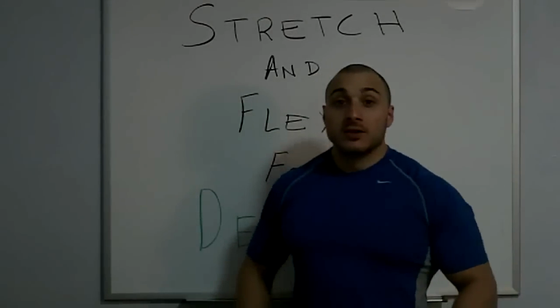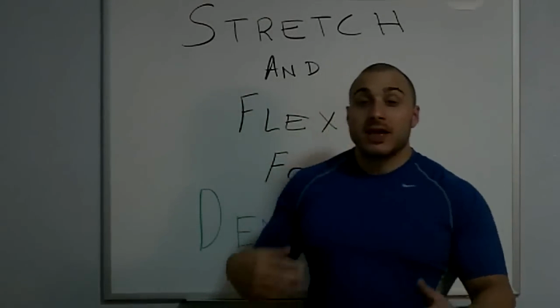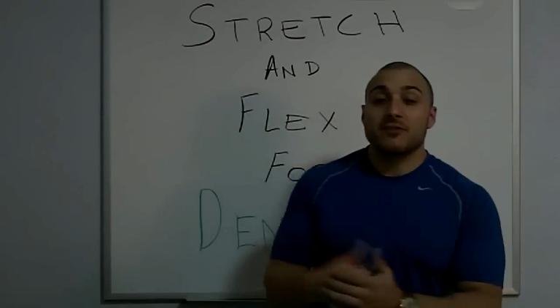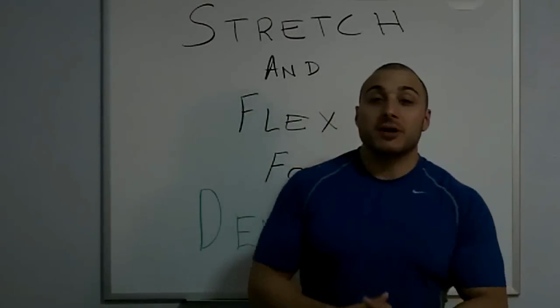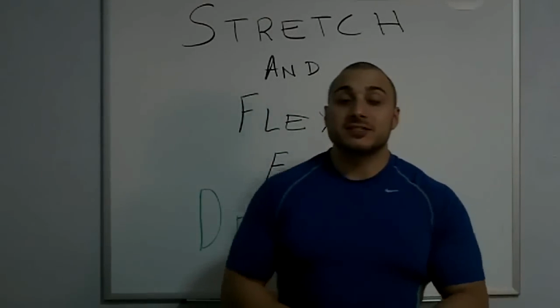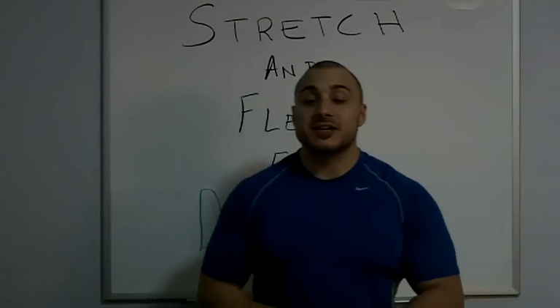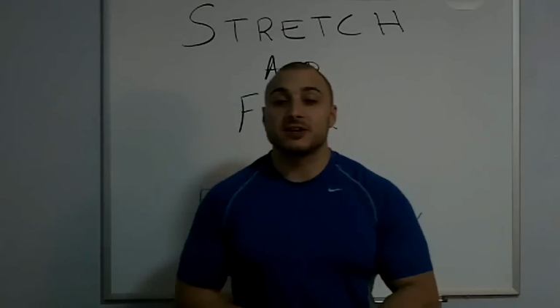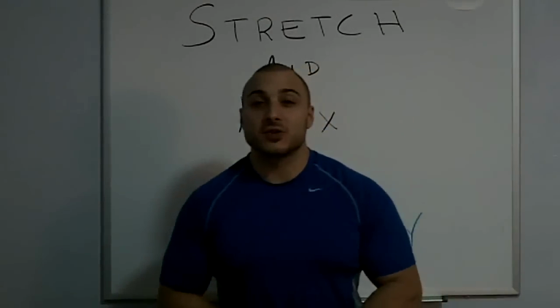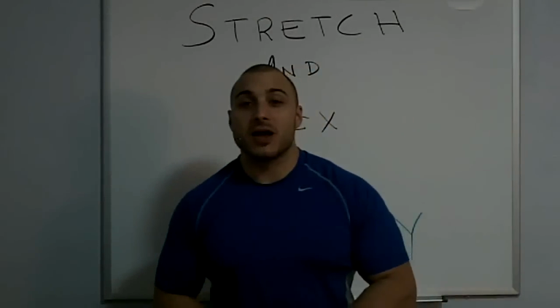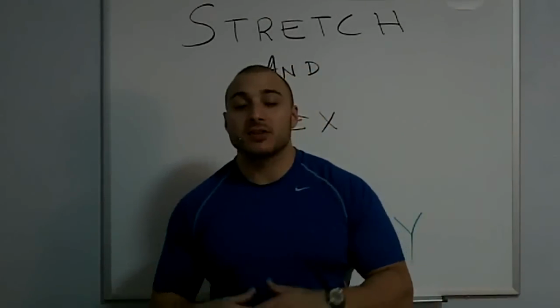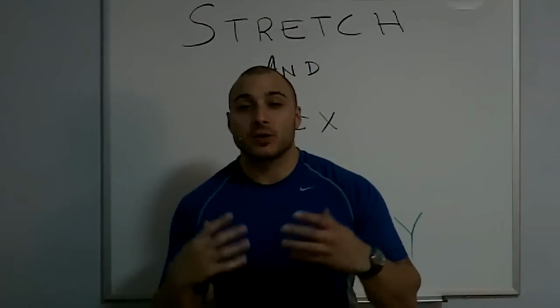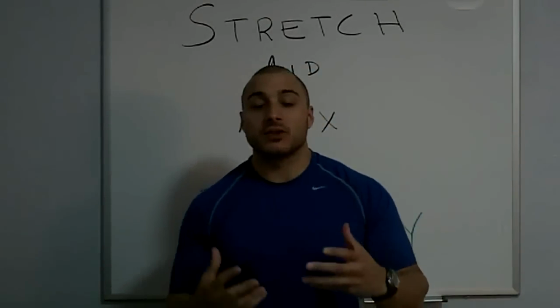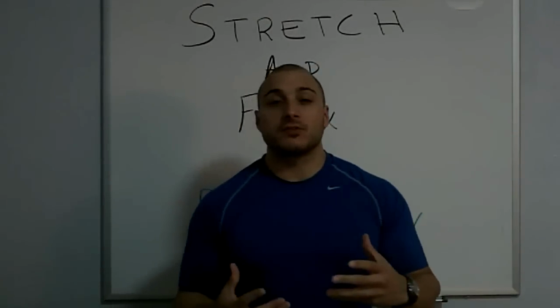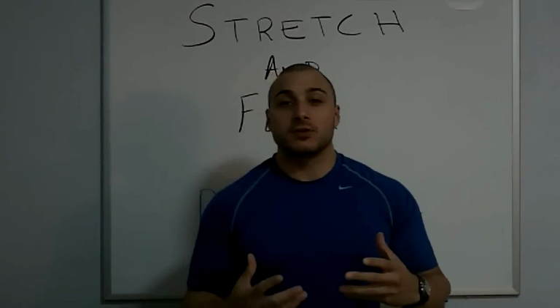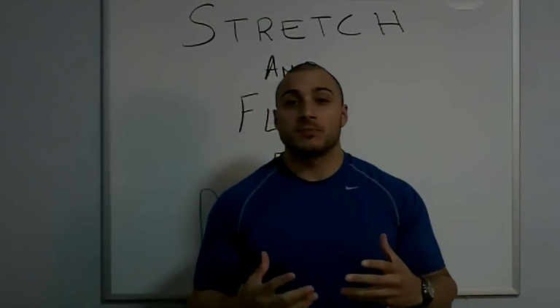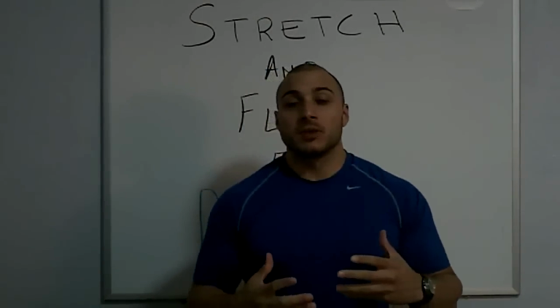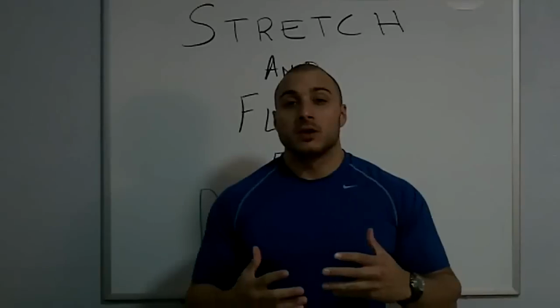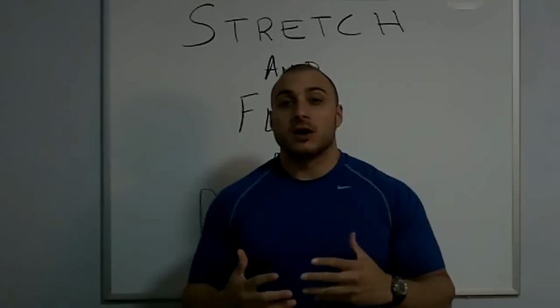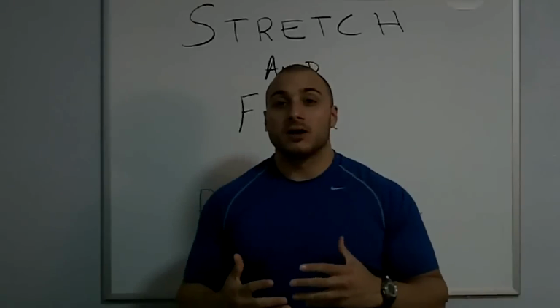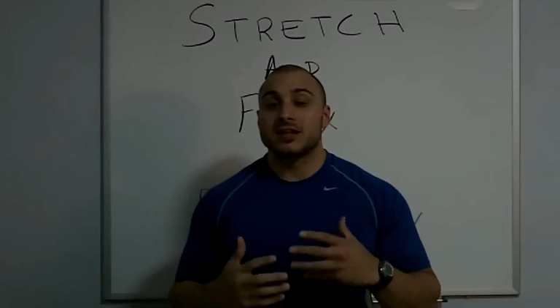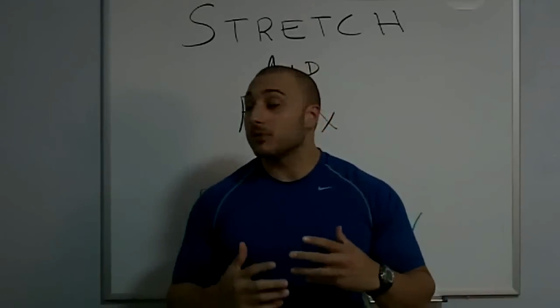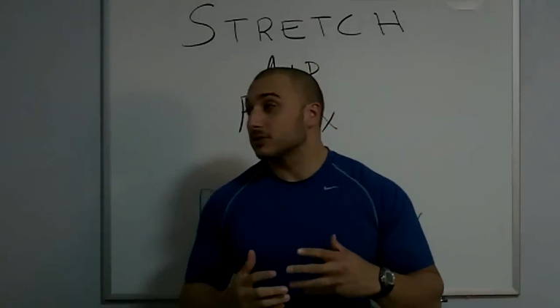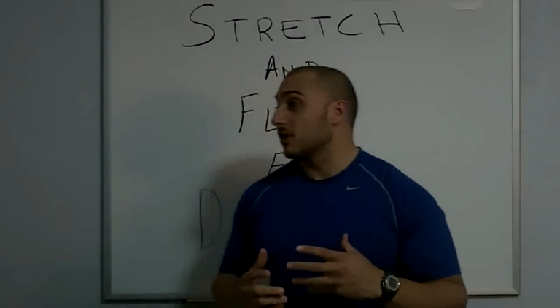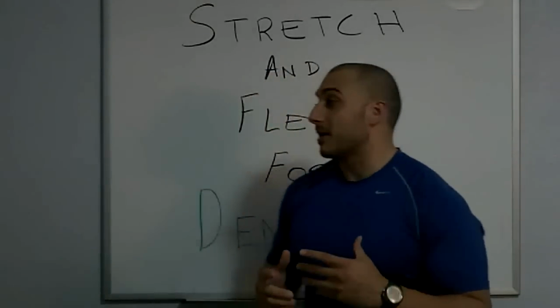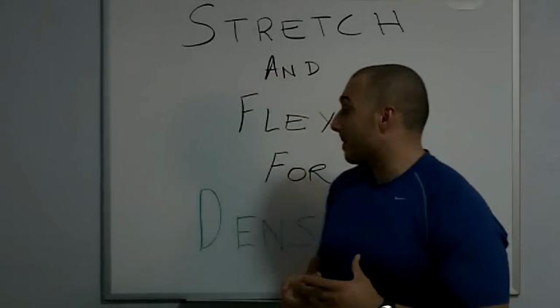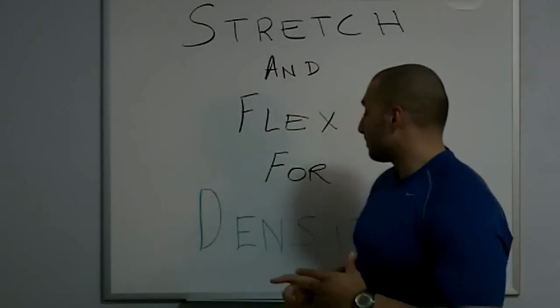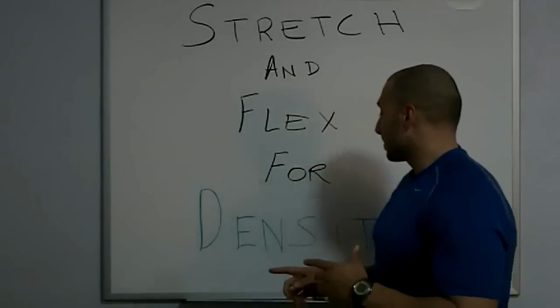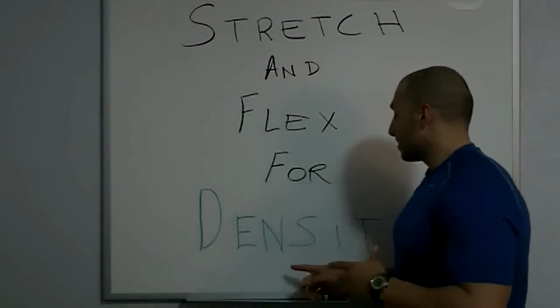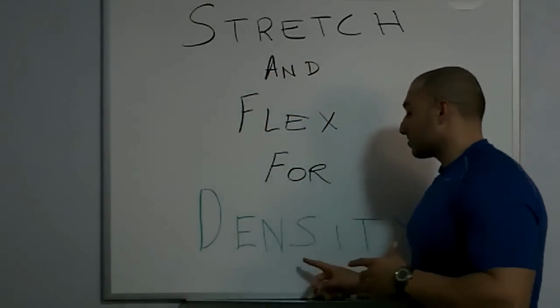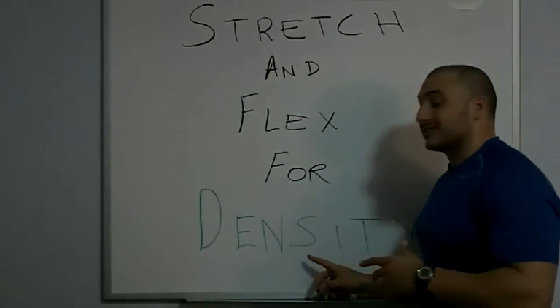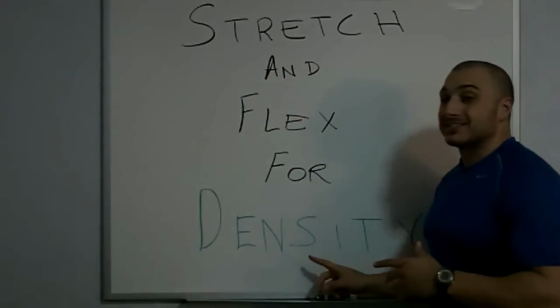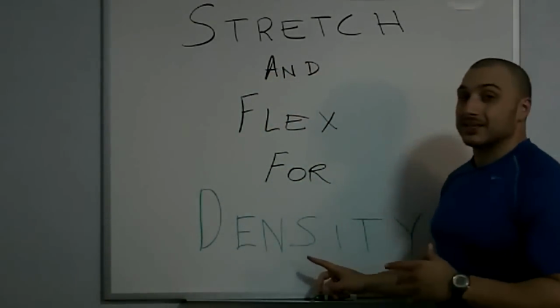Hey everybody, CJ here. So I have another quick video for you. Today we're going to talk about muscle density.